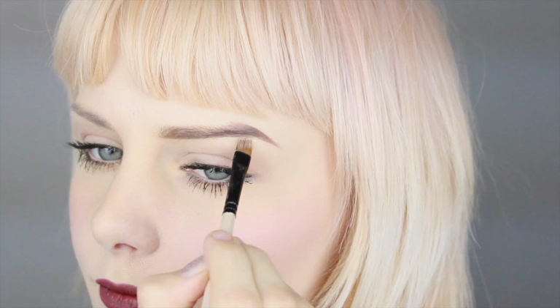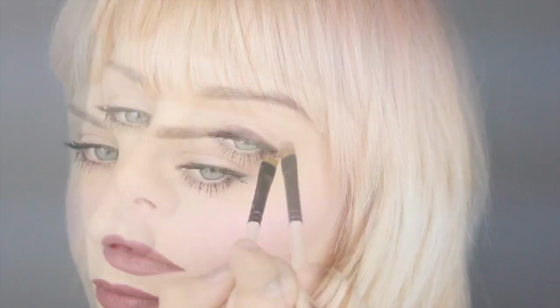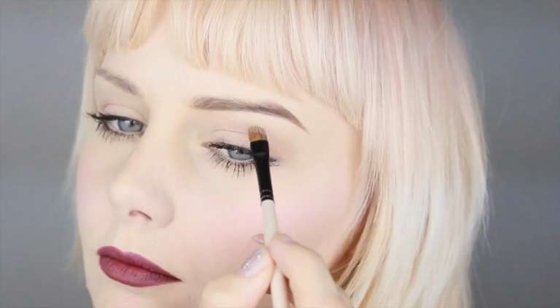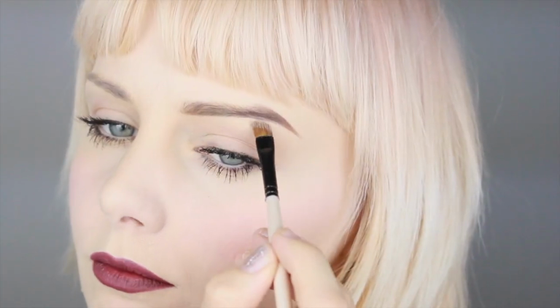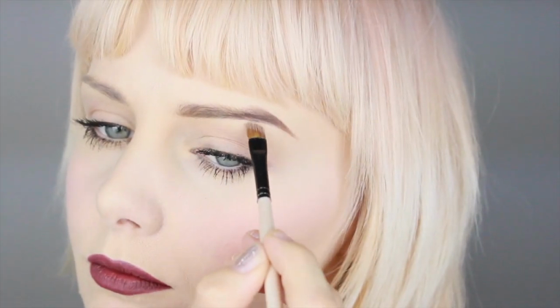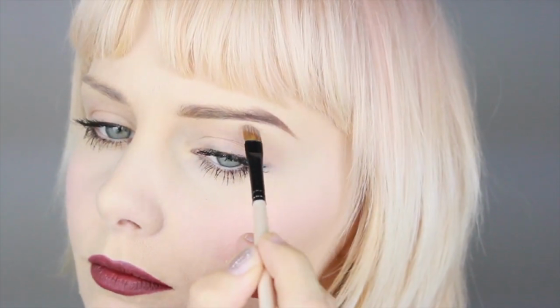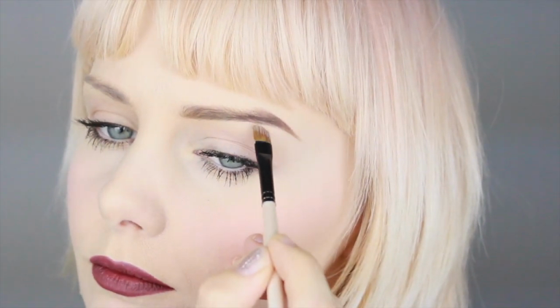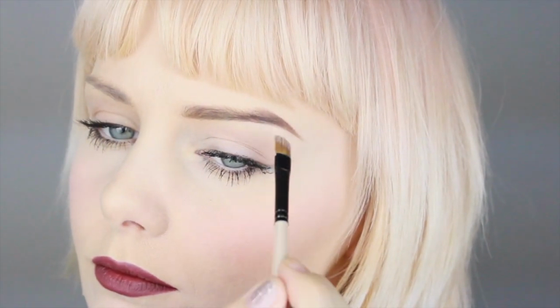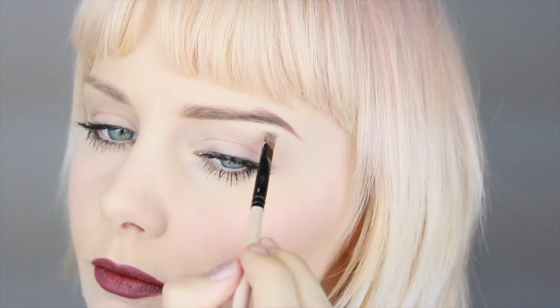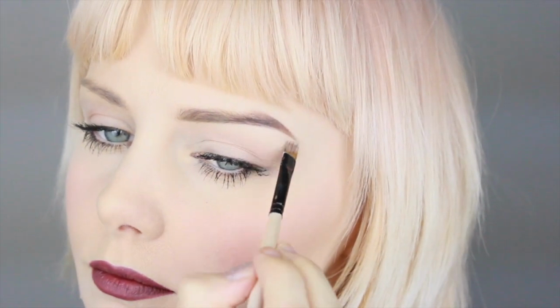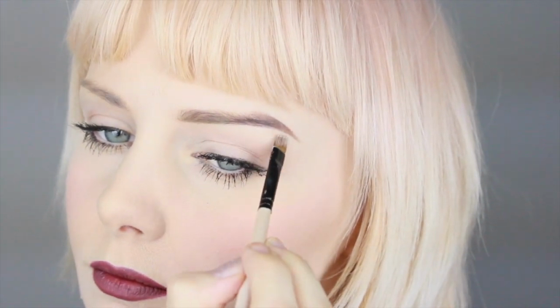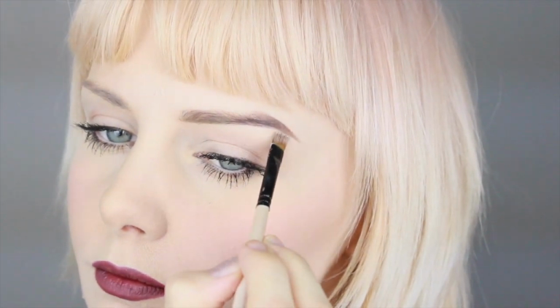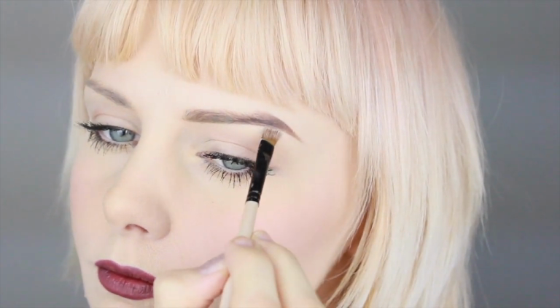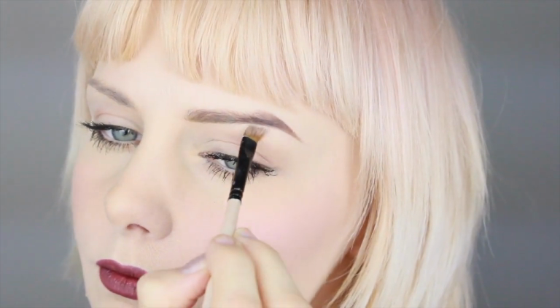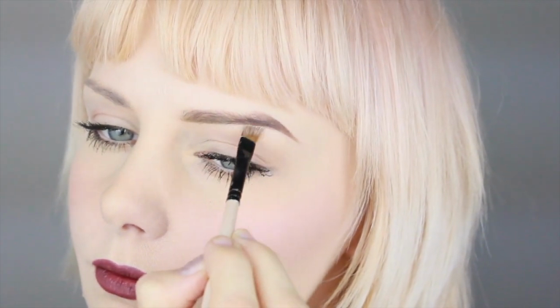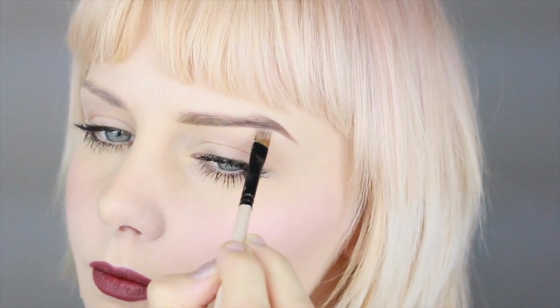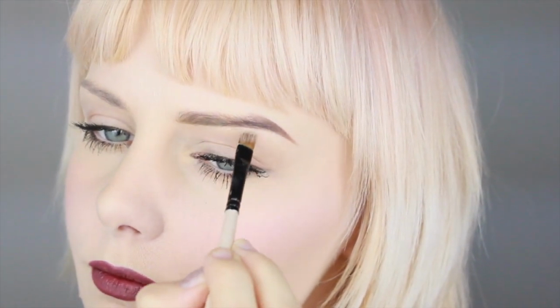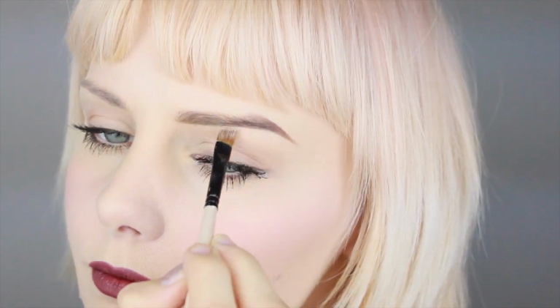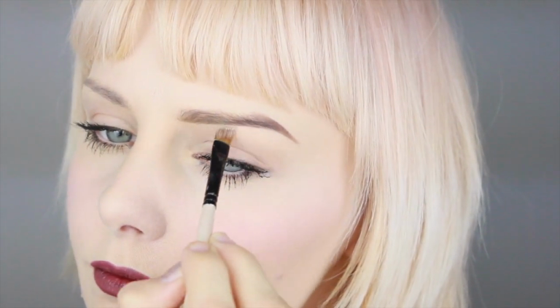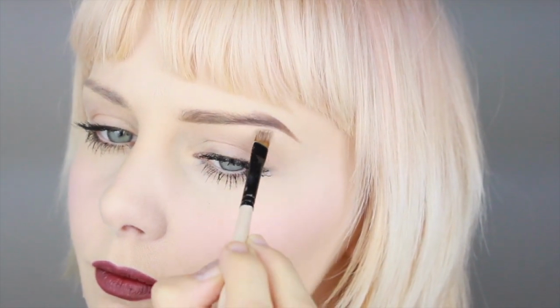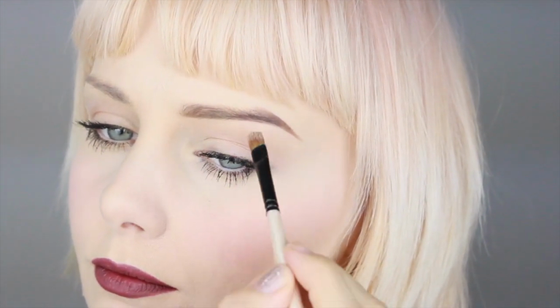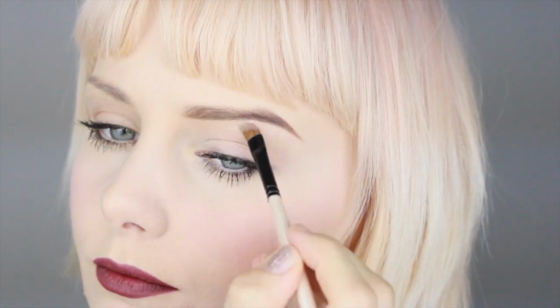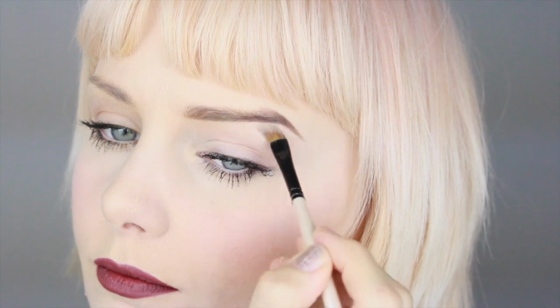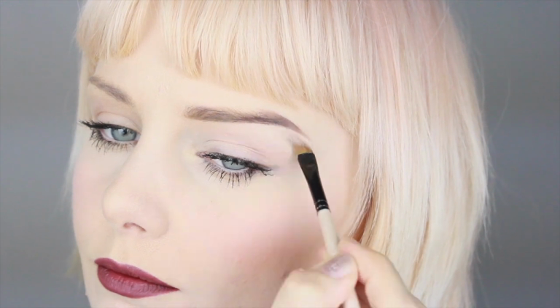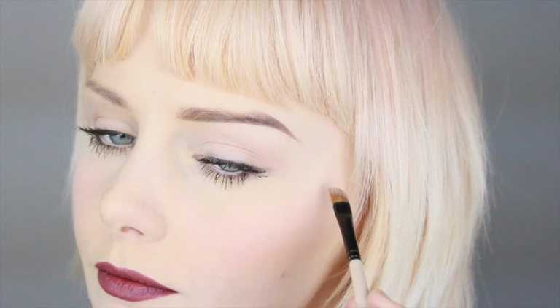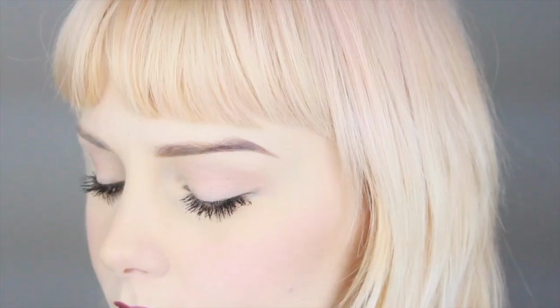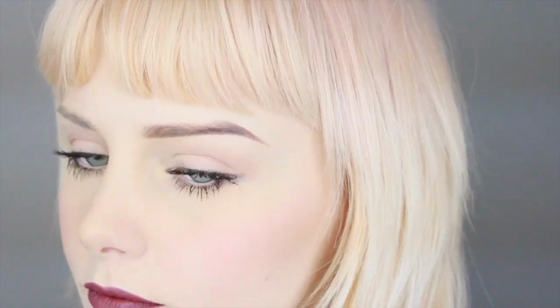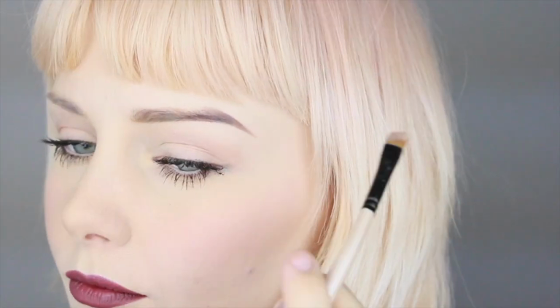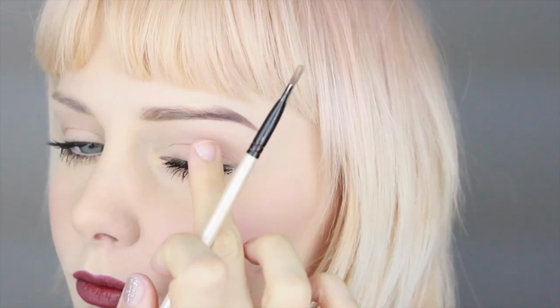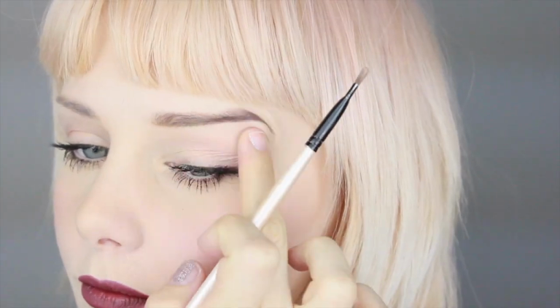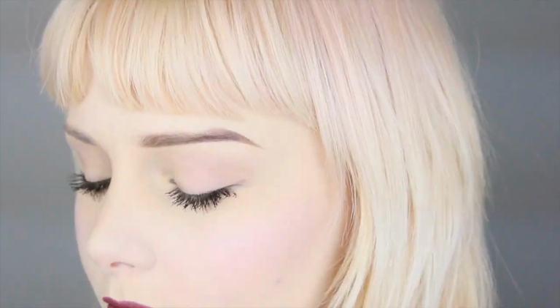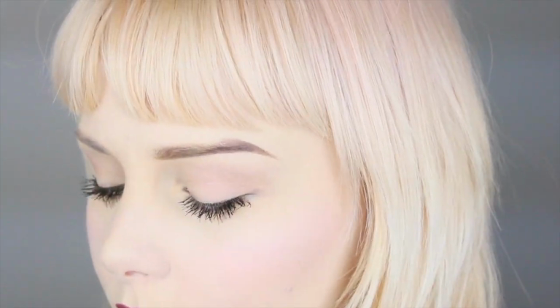And as soon as you do something that you don't like, you just put a little concealer on the brush and just clean it up.